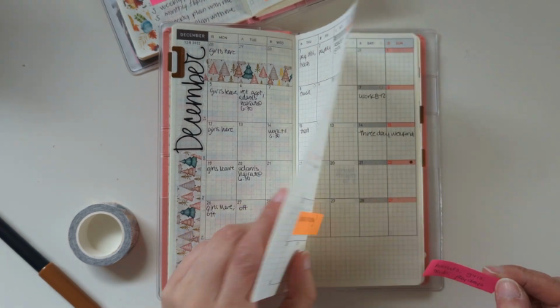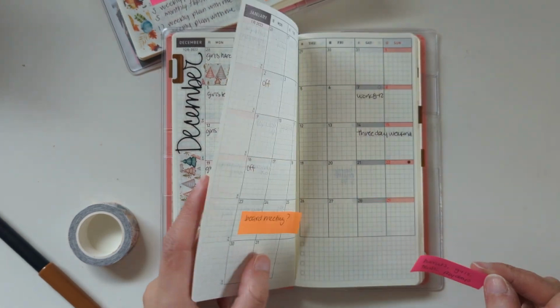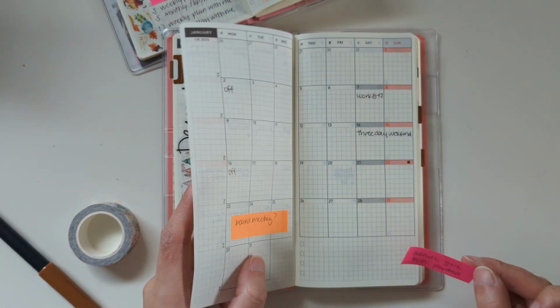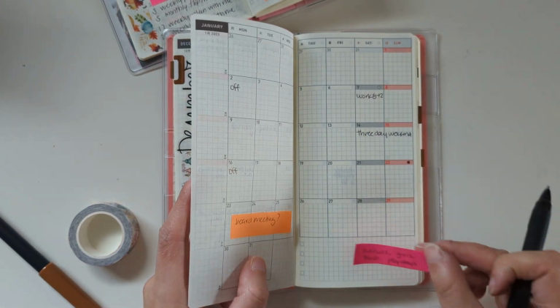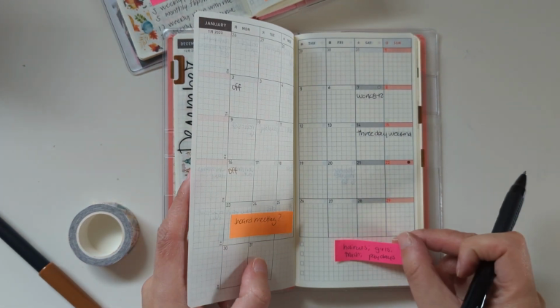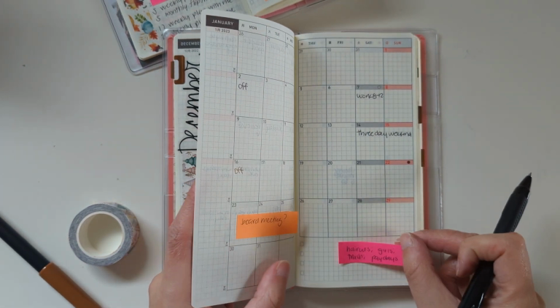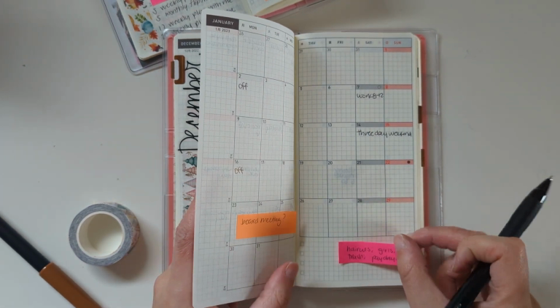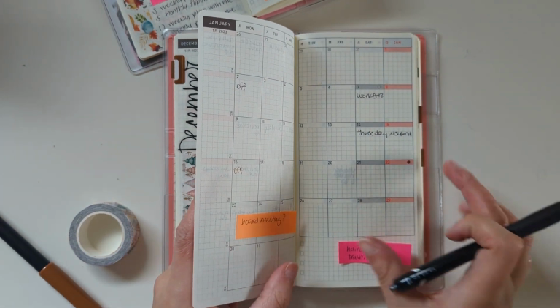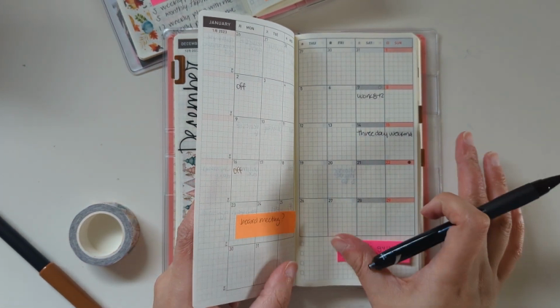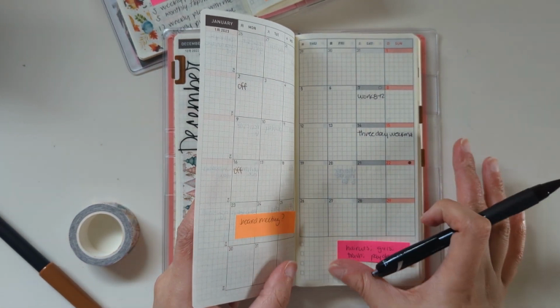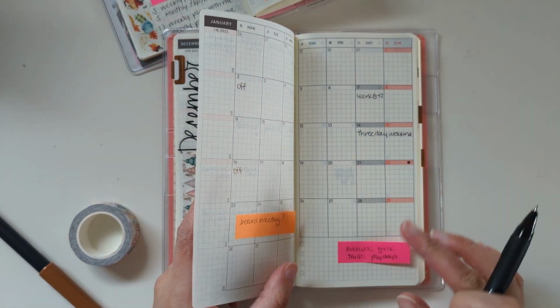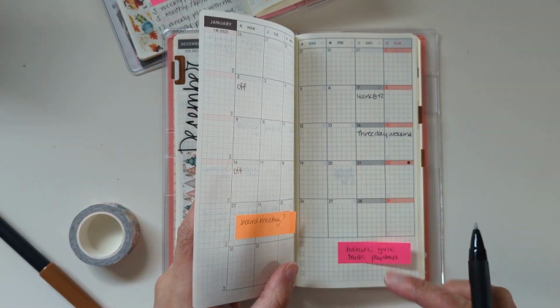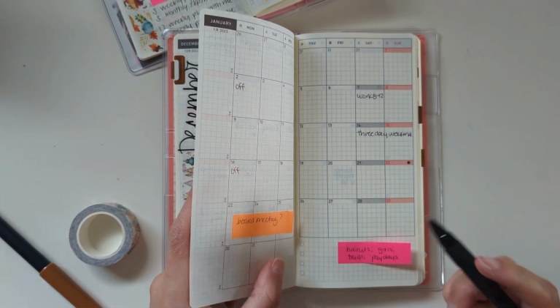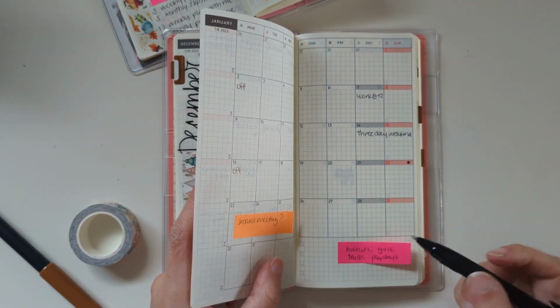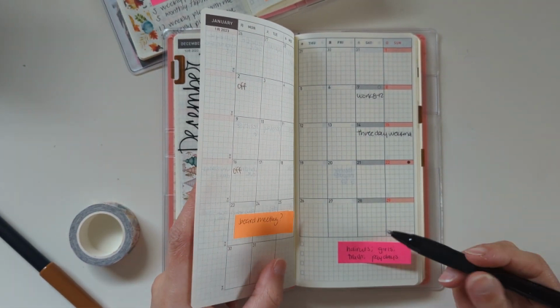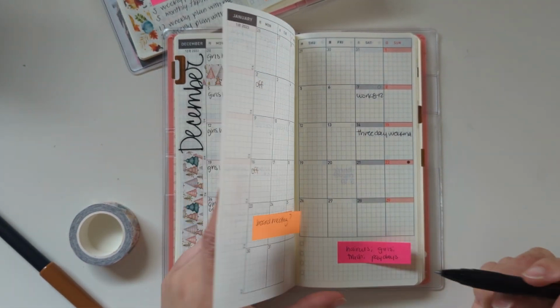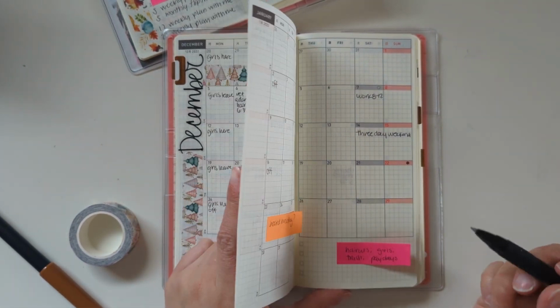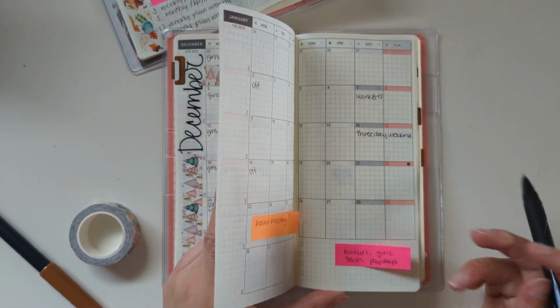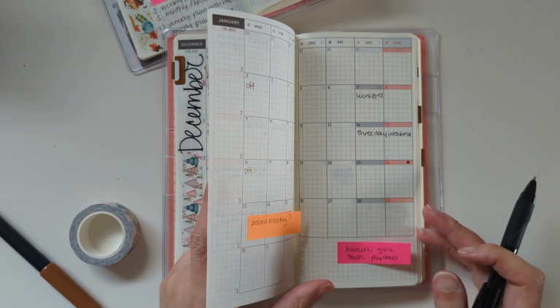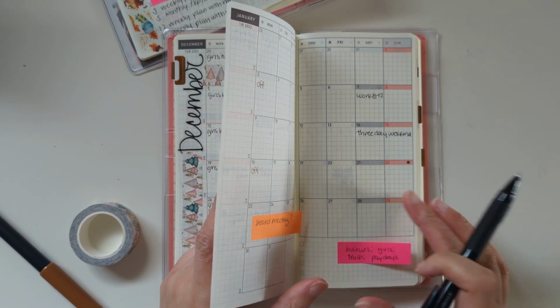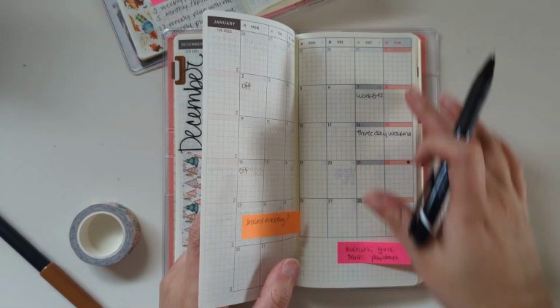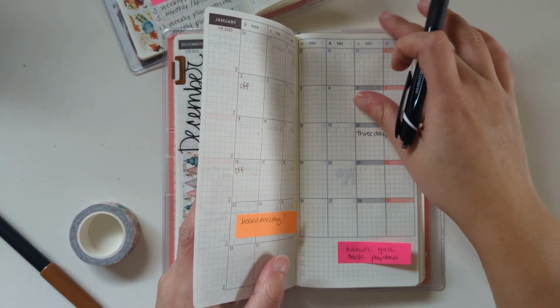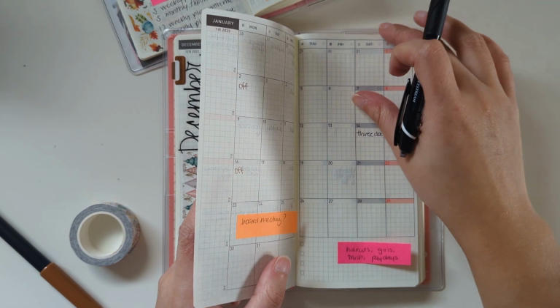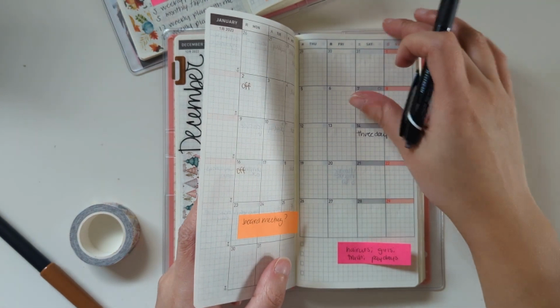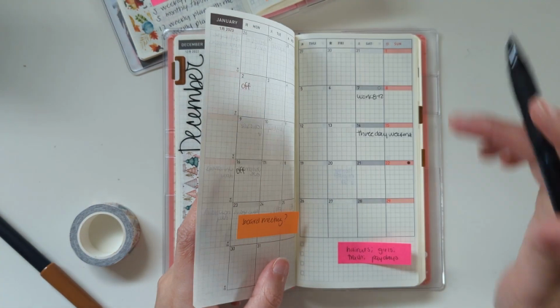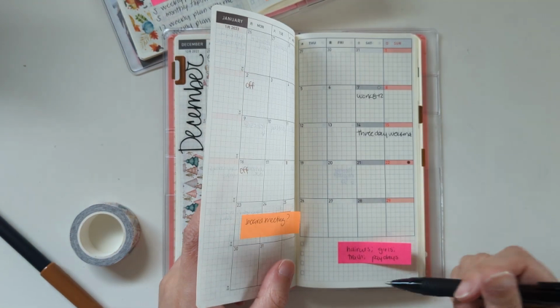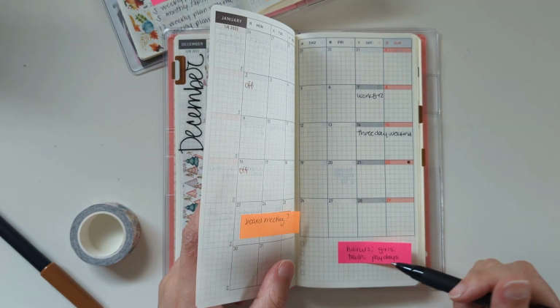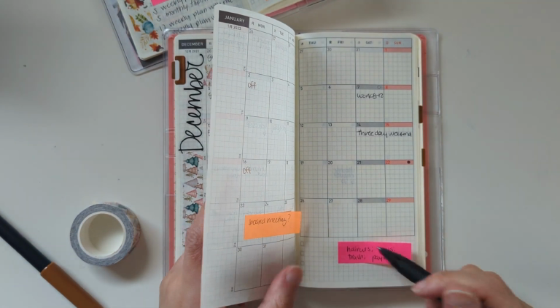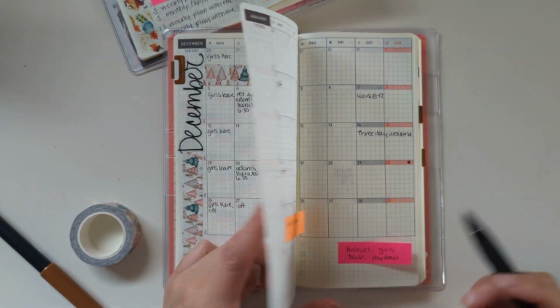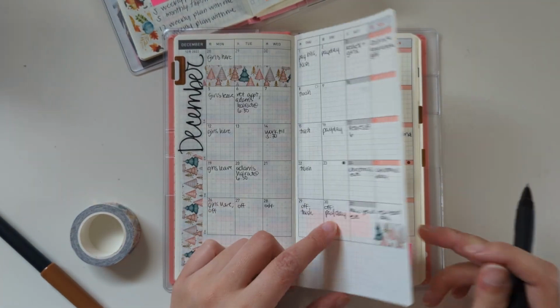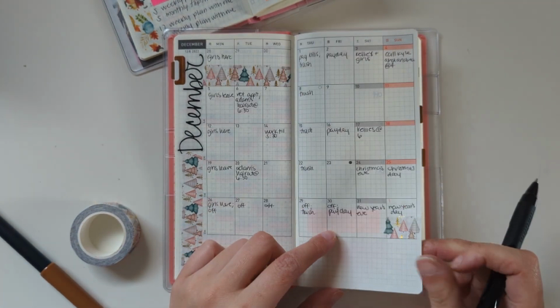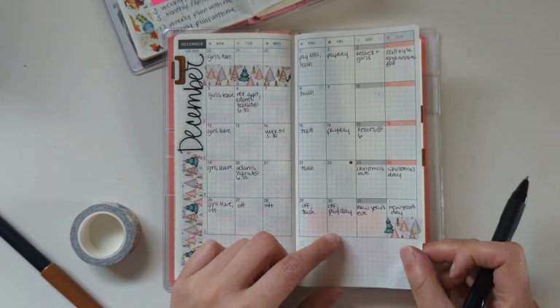I'm going to put this post-it on the following month, because every month when I set it up I'll write in these kinds of recurring things.